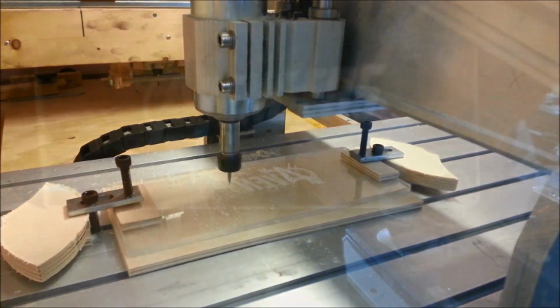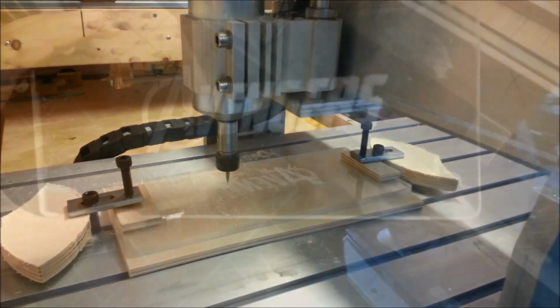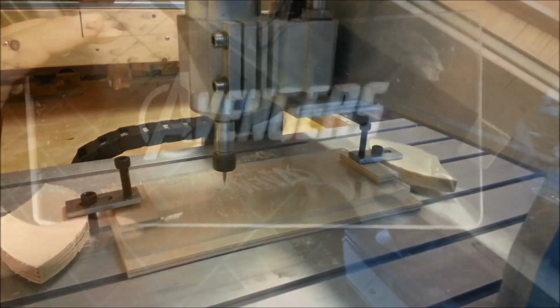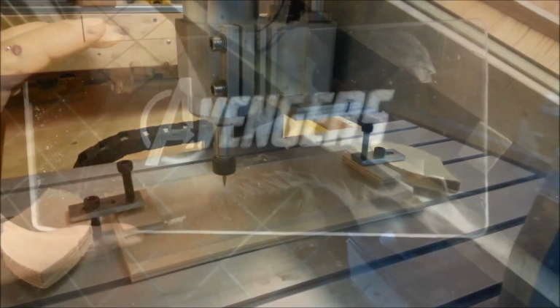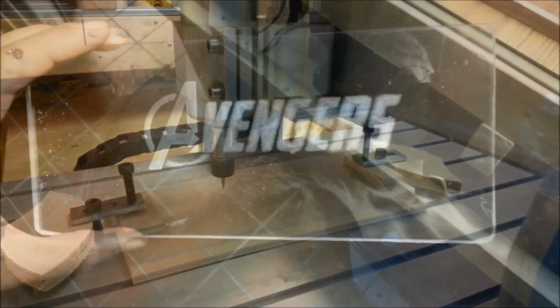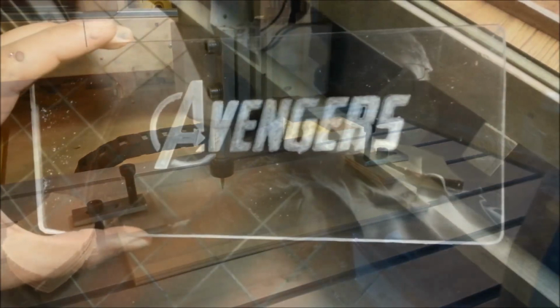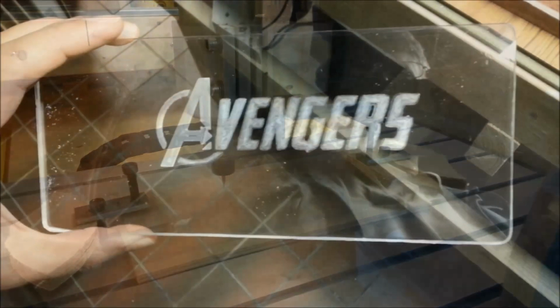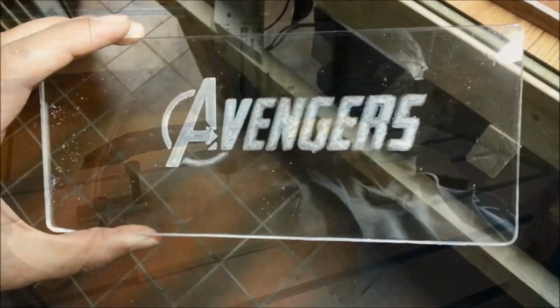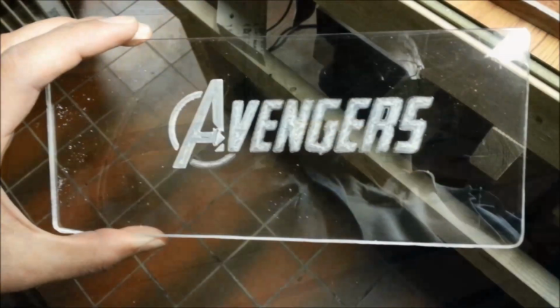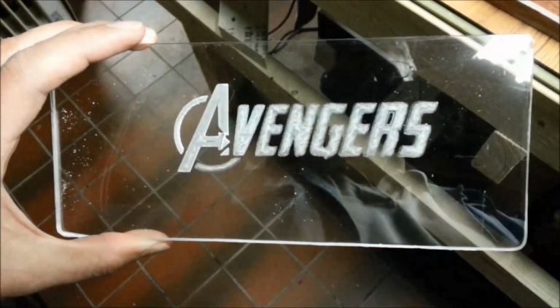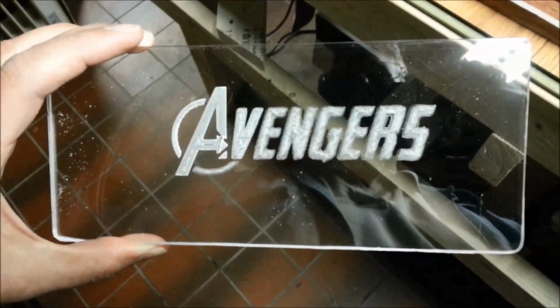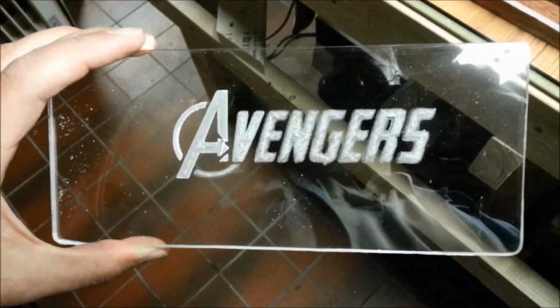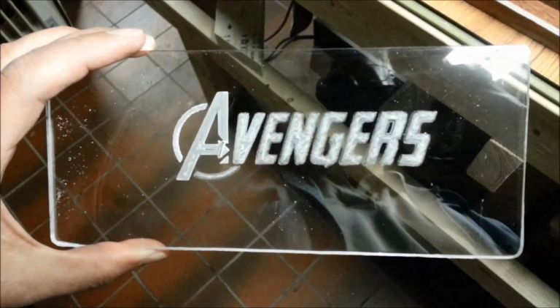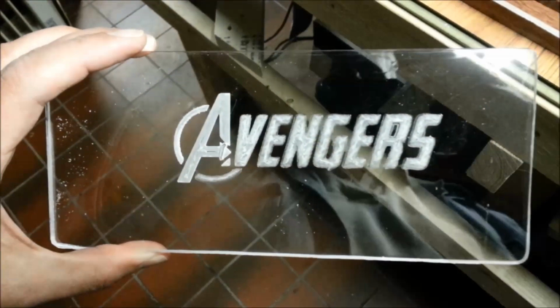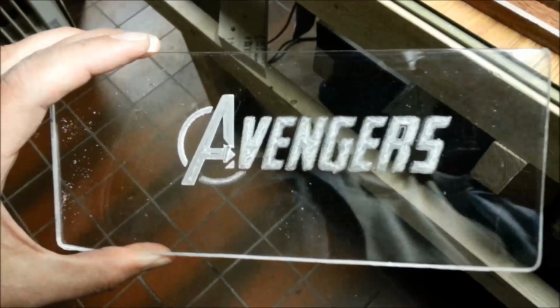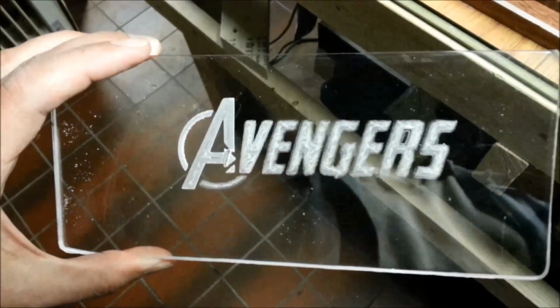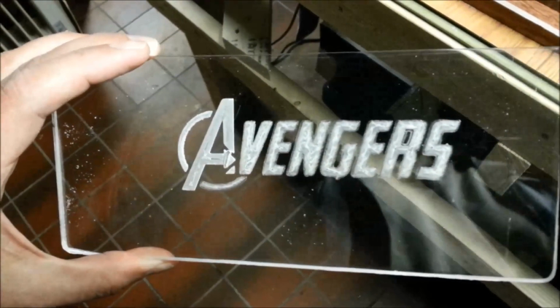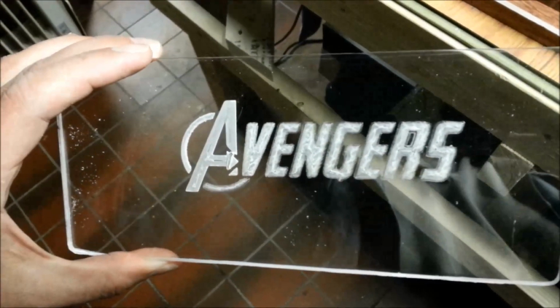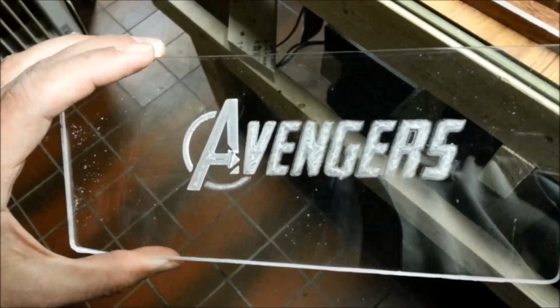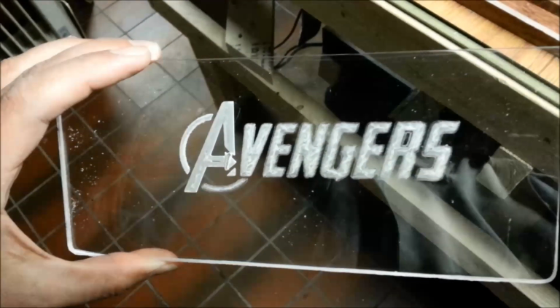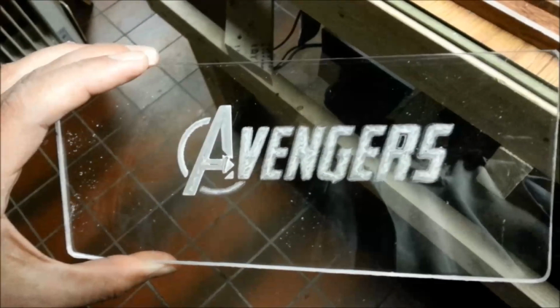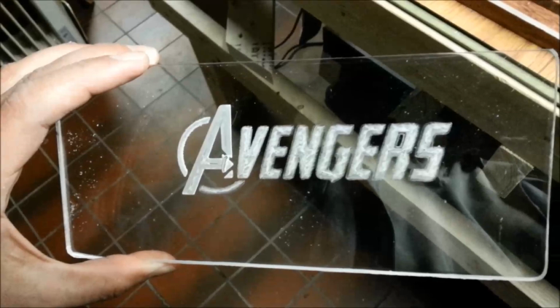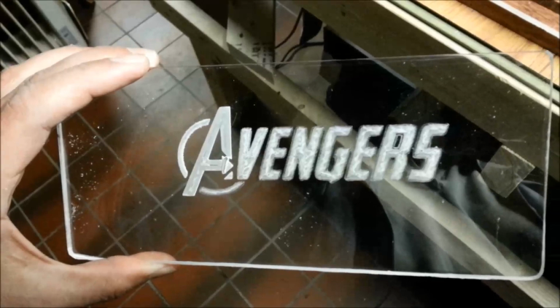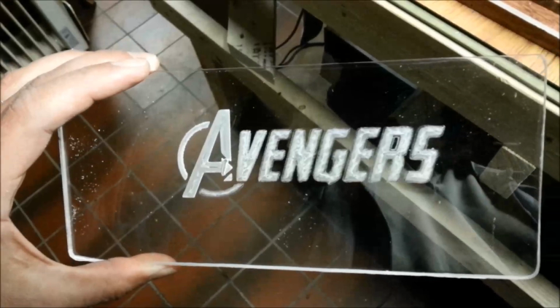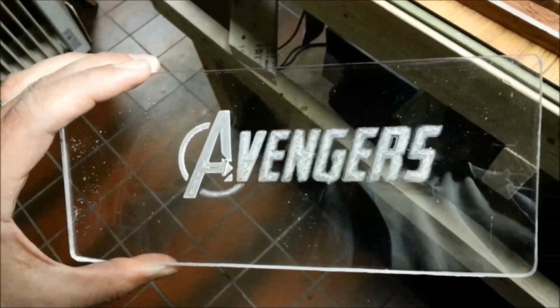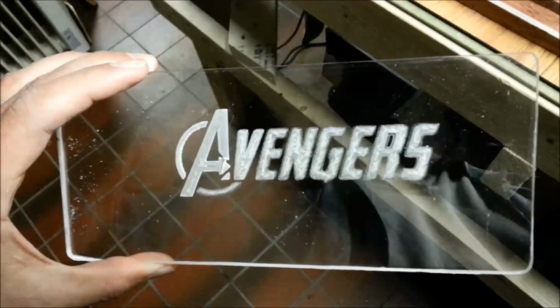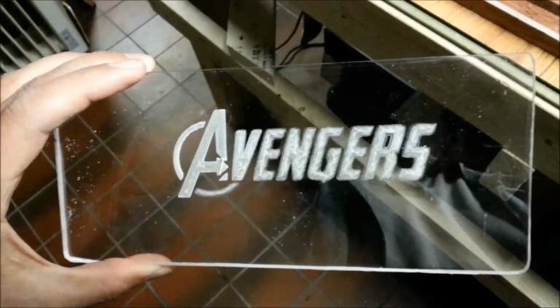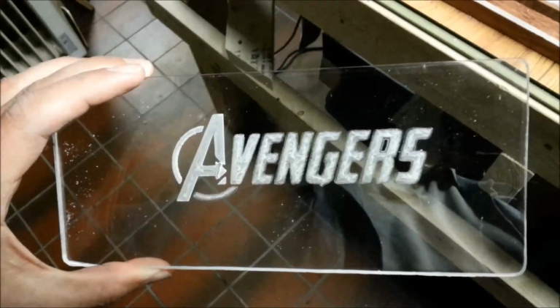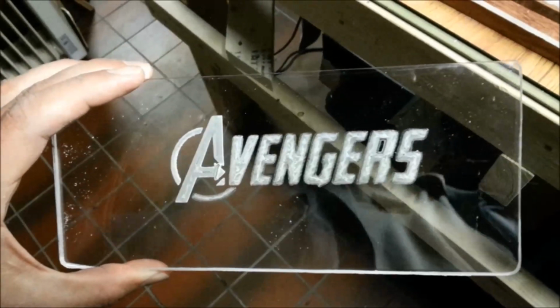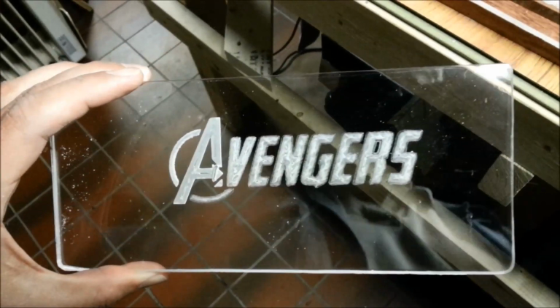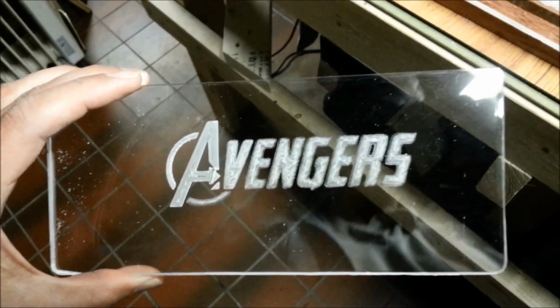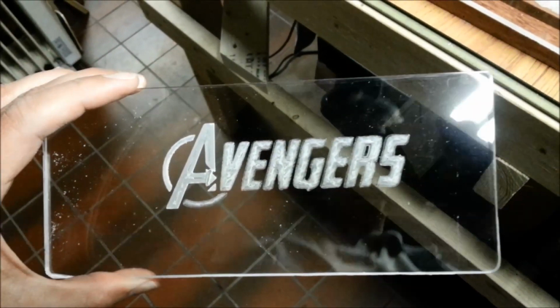This is our second try, our second cut, using that very fine engraving bit.